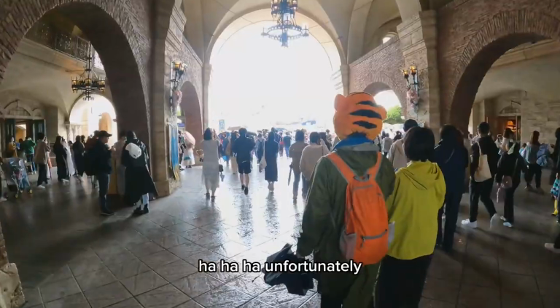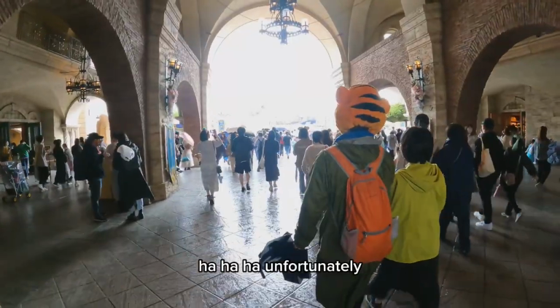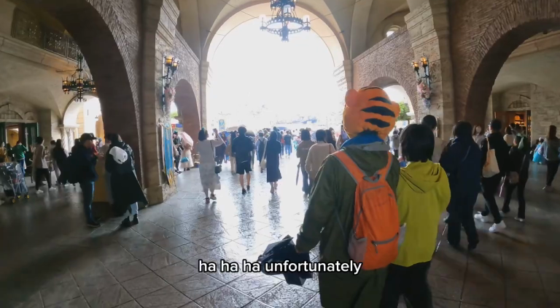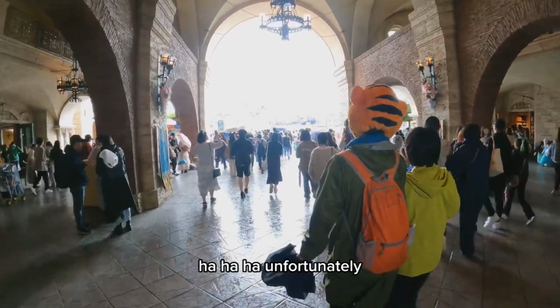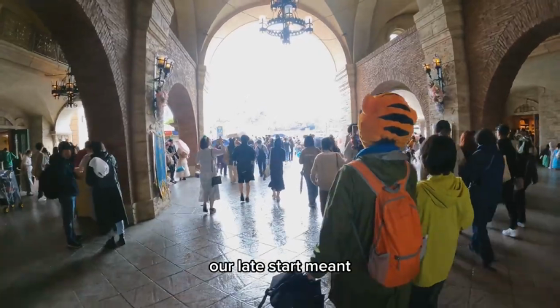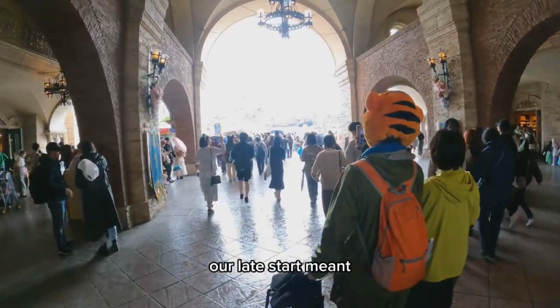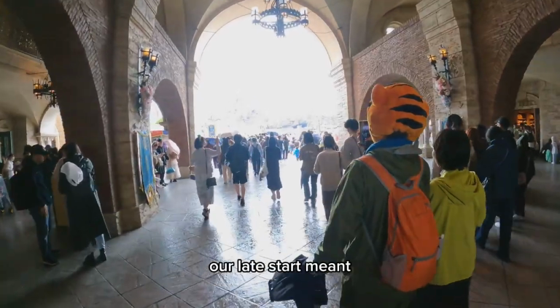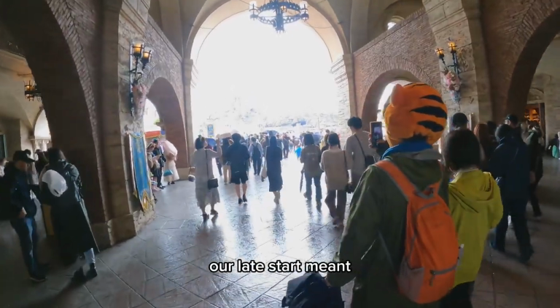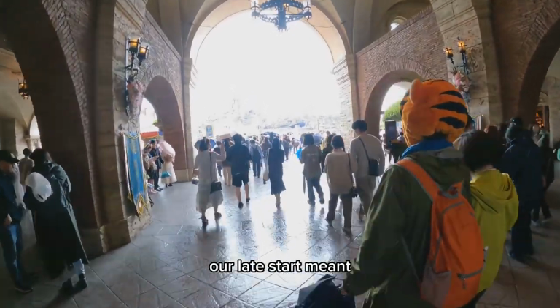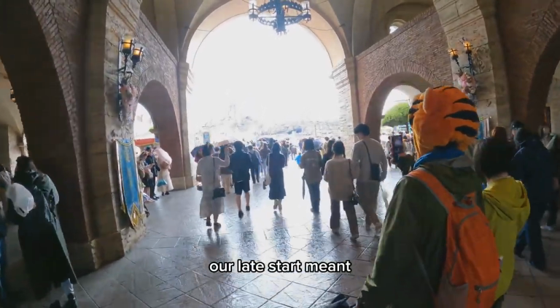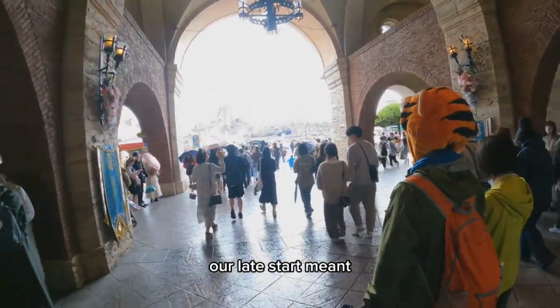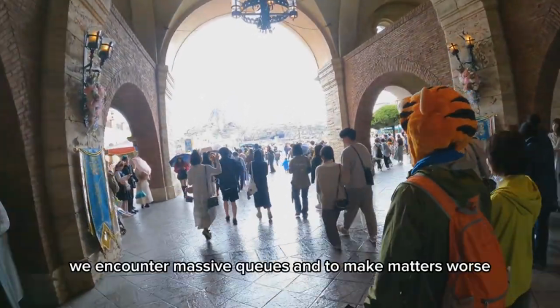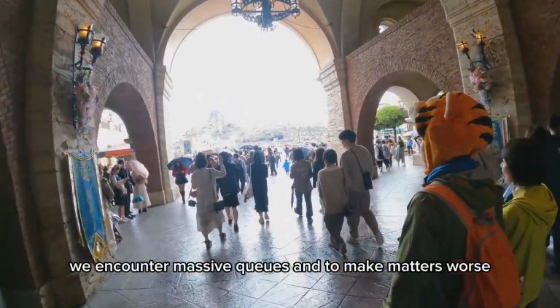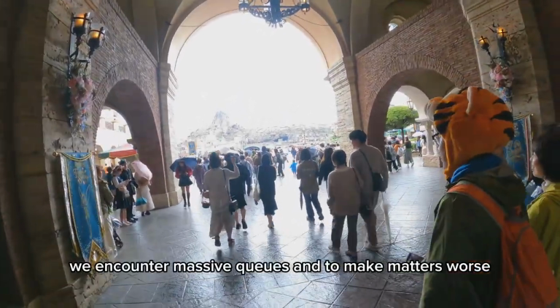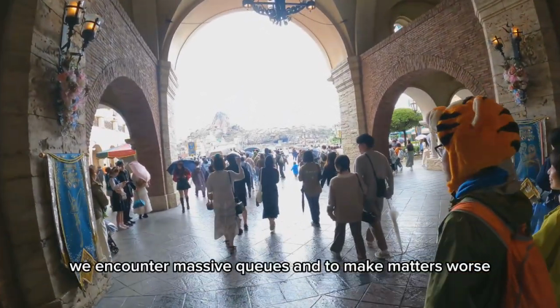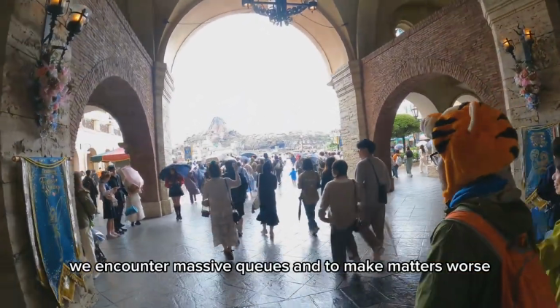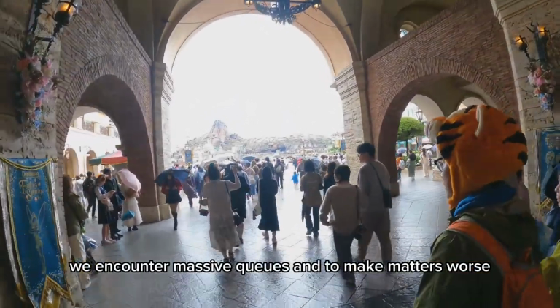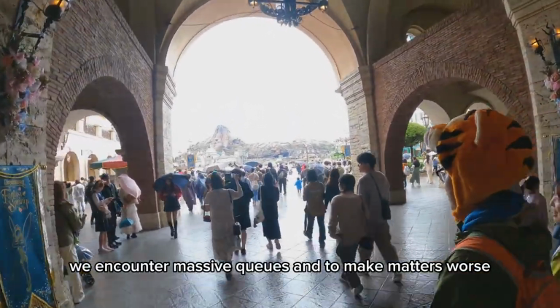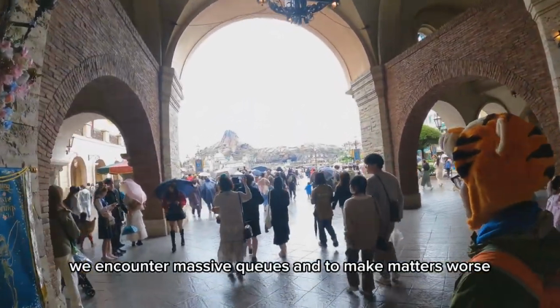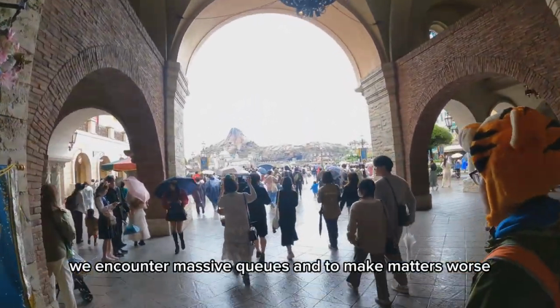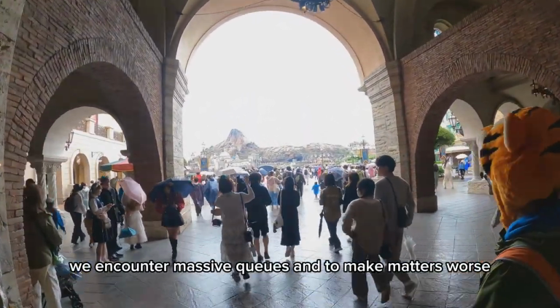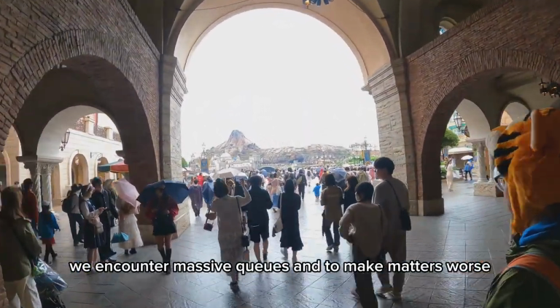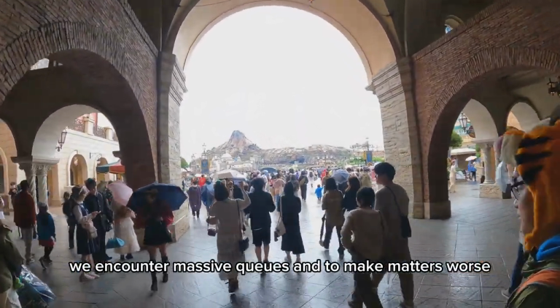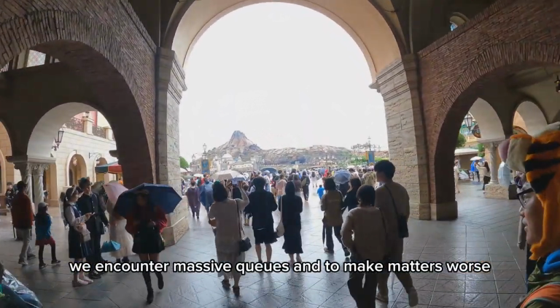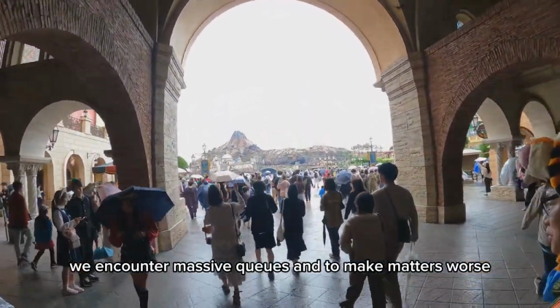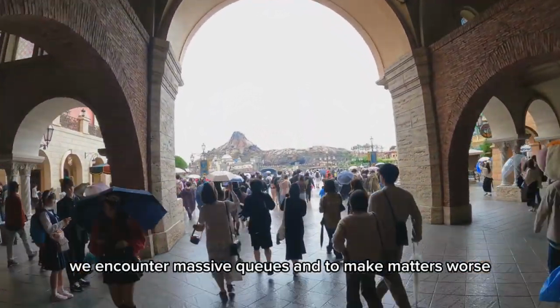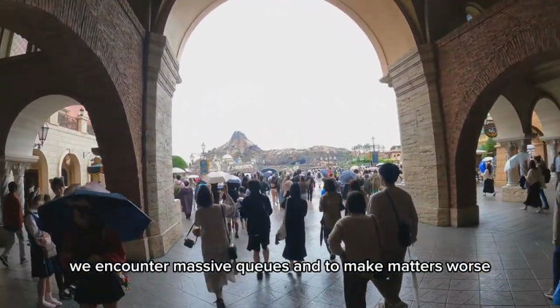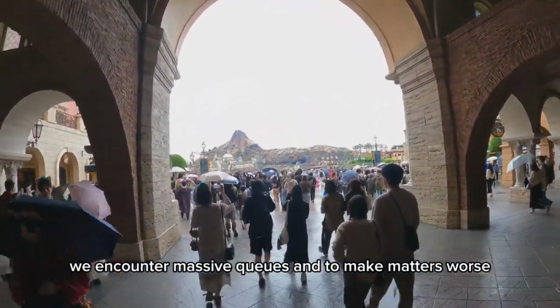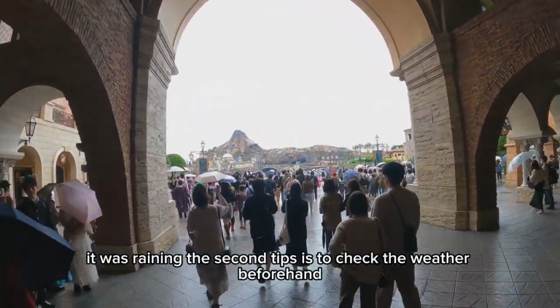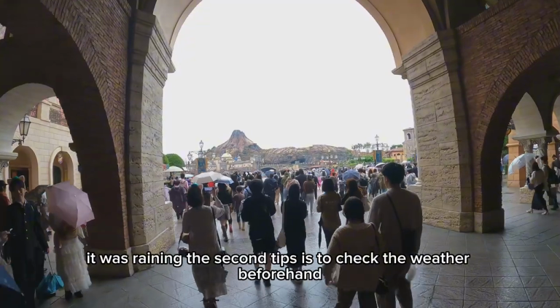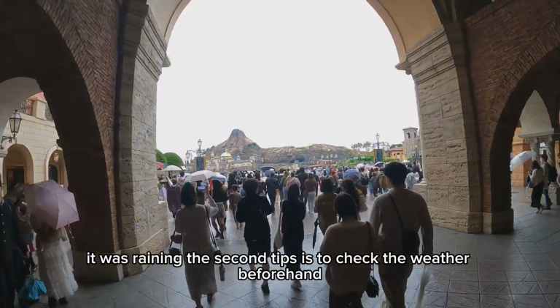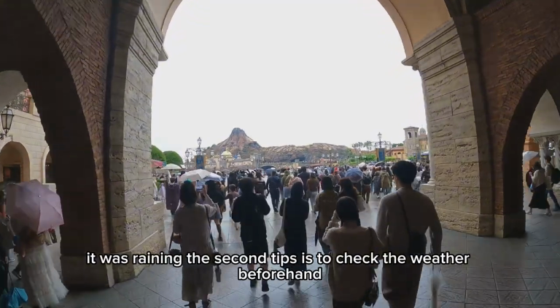Unfortunately, our late start meant we encountered massive queues, and to make matters worse, it was raining.